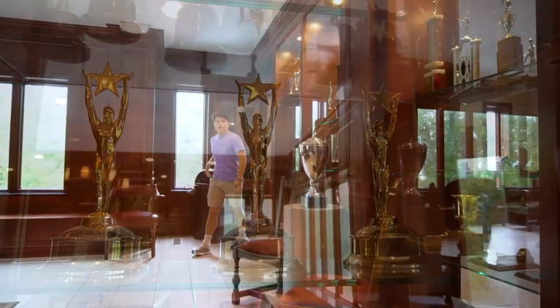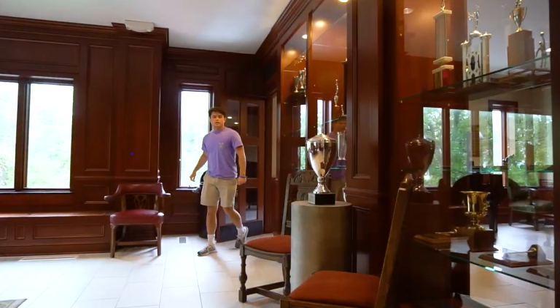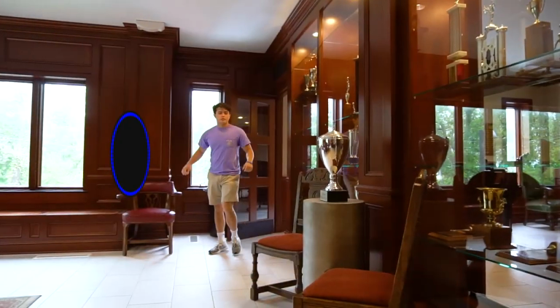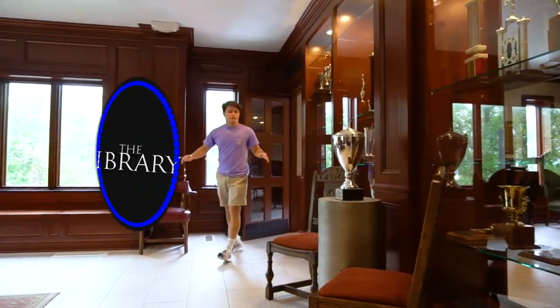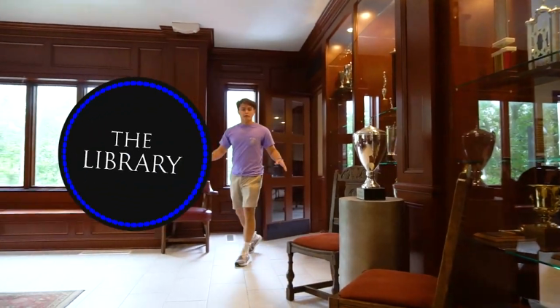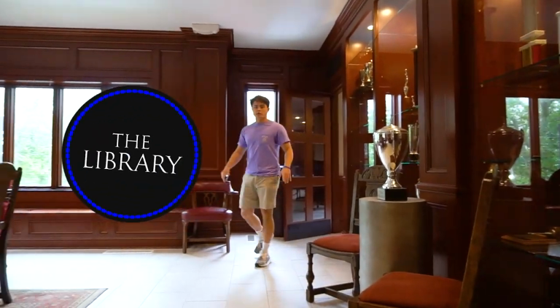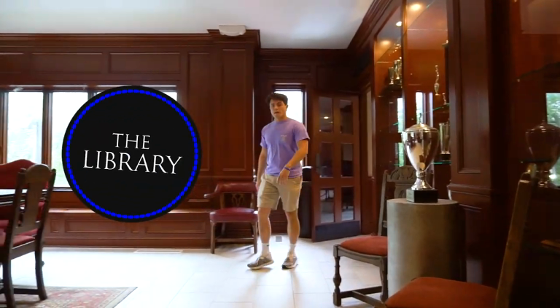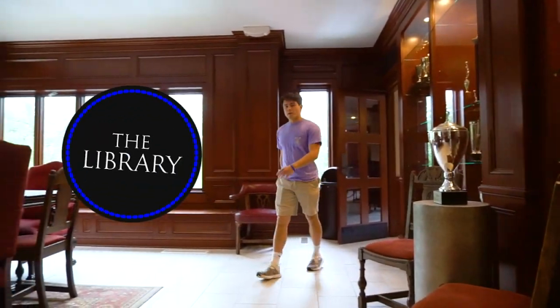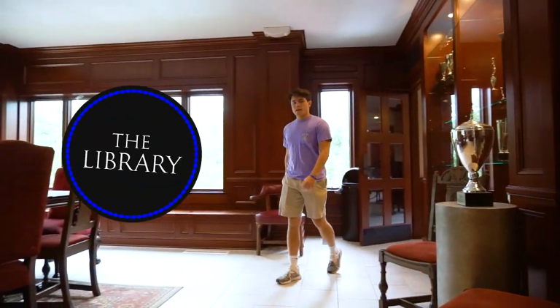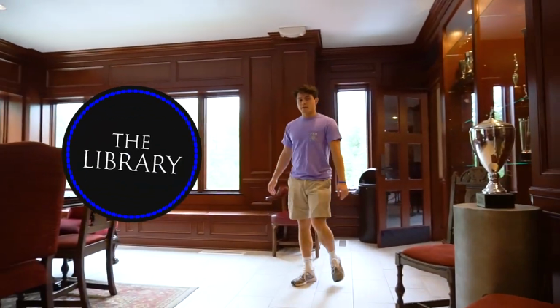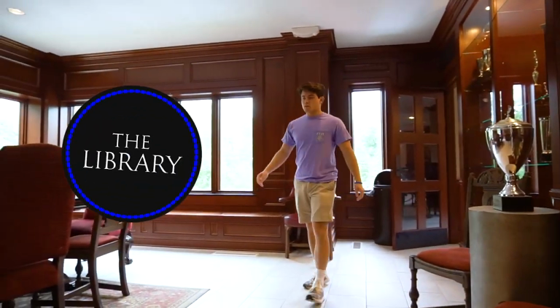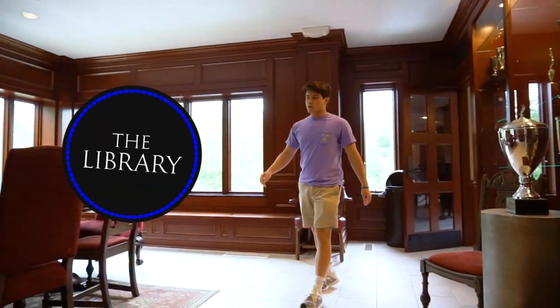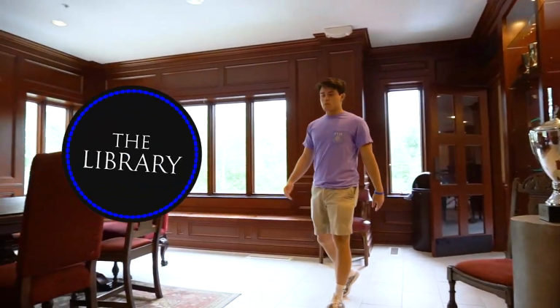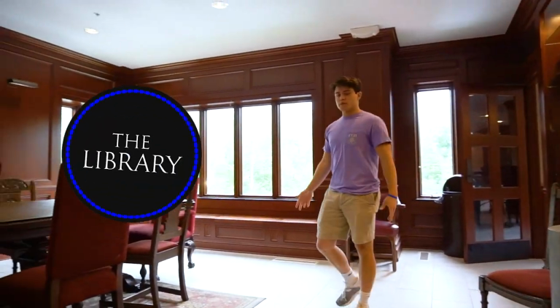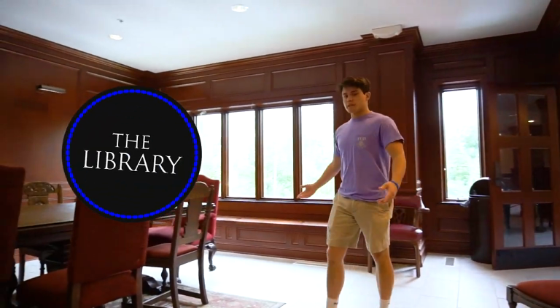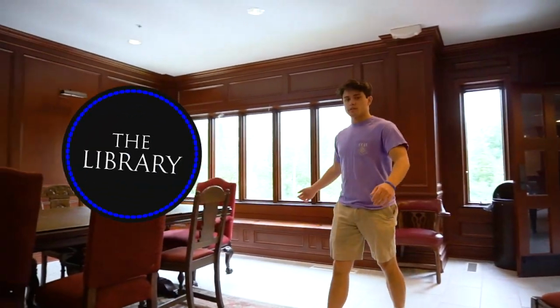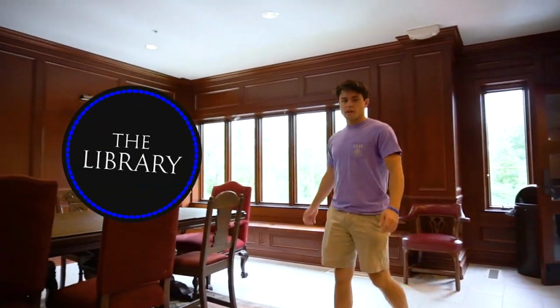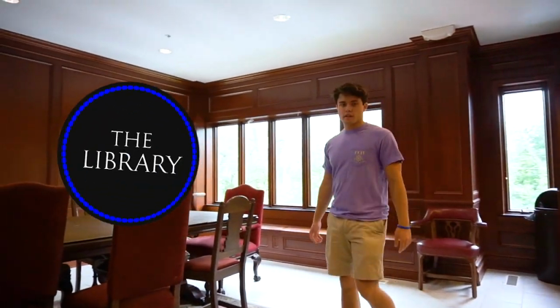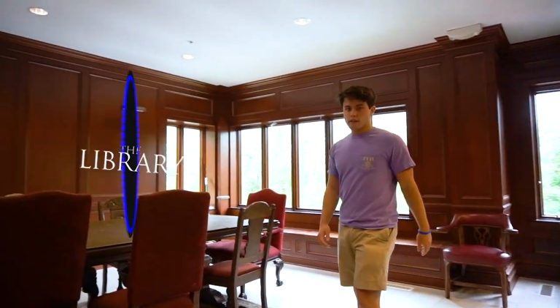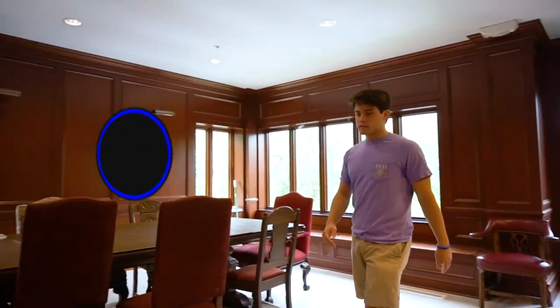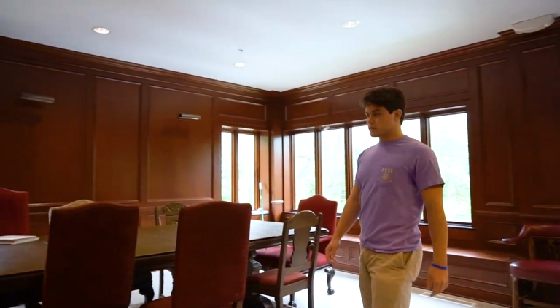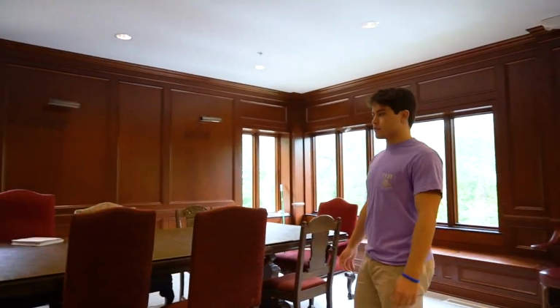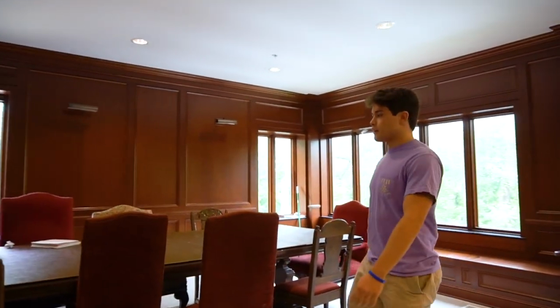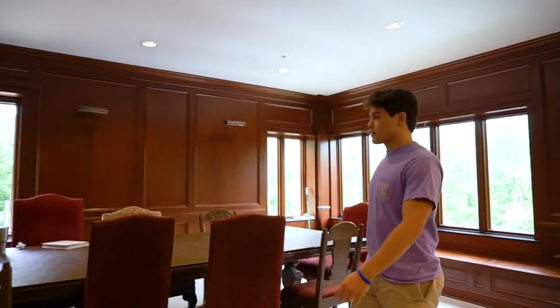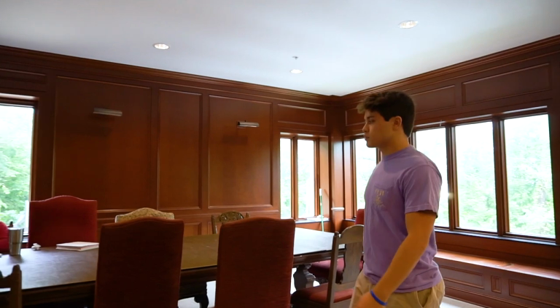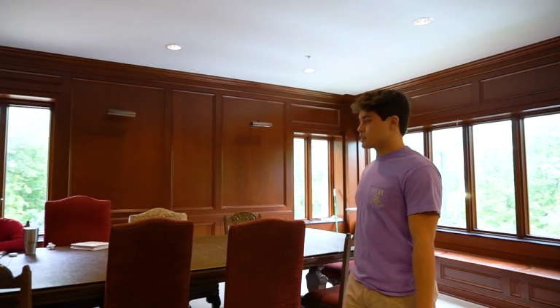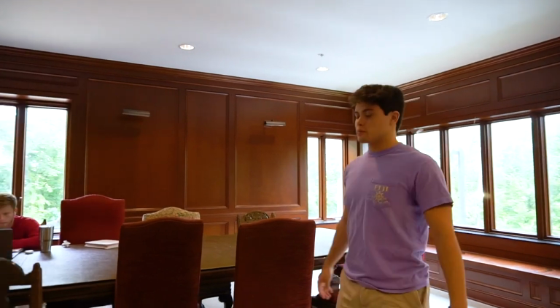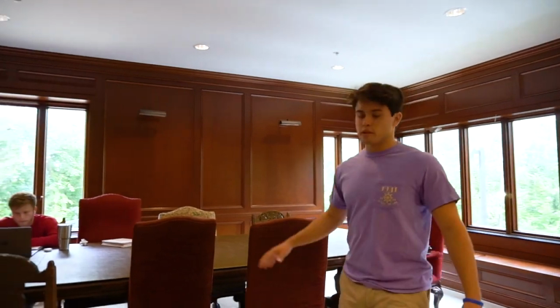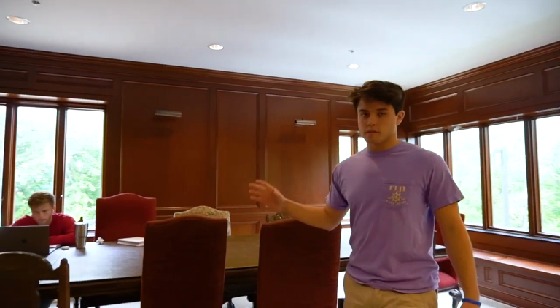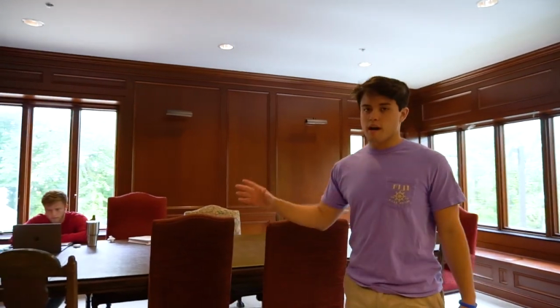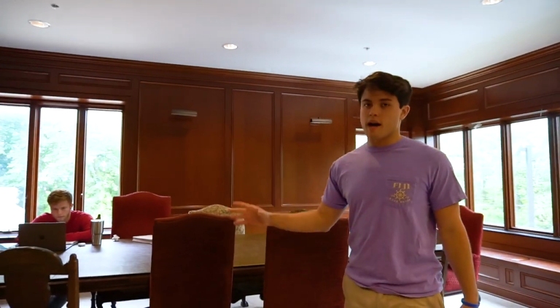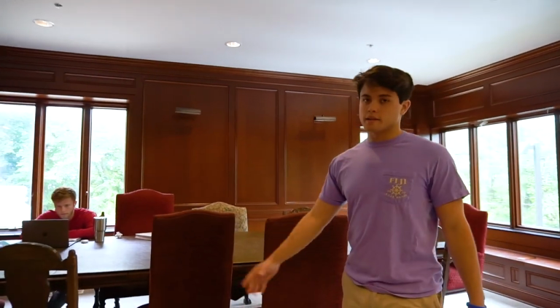So this is the Fiji Library. This is where all the boys get their studying done. On finals week, this place is packed.